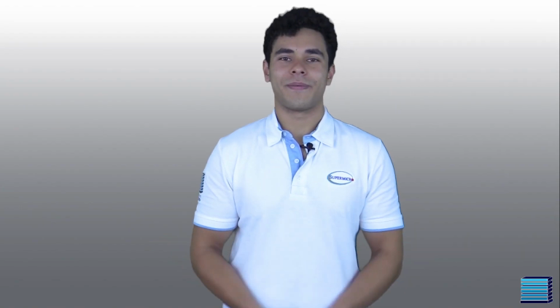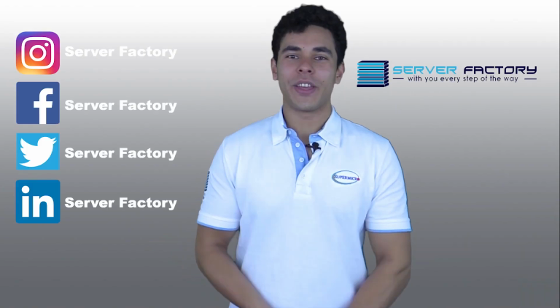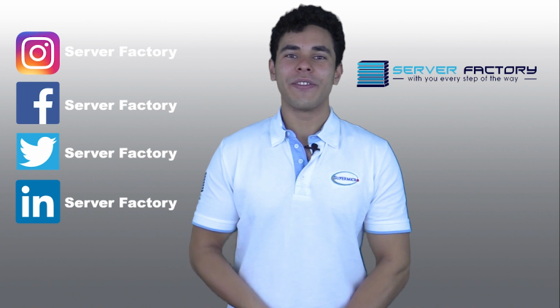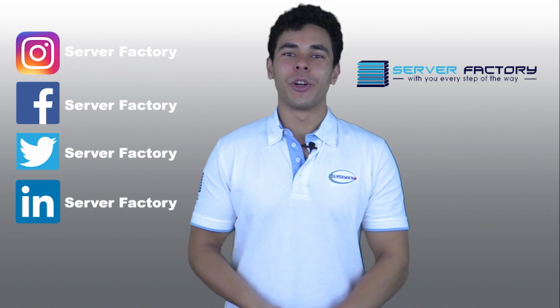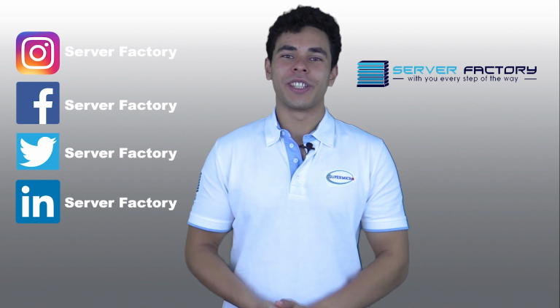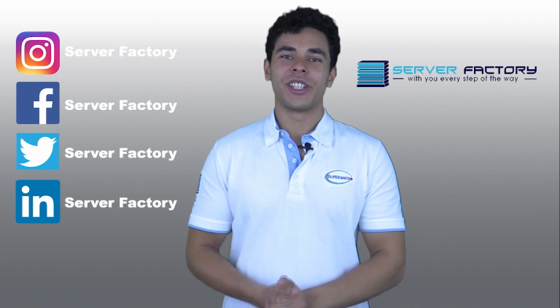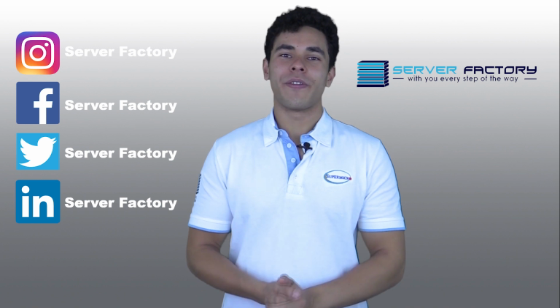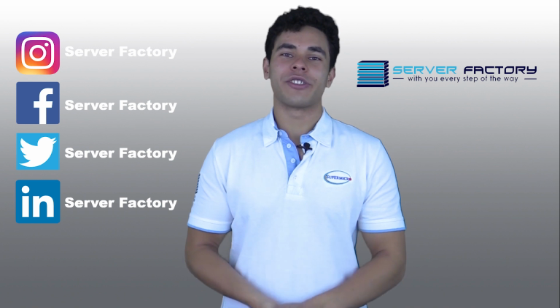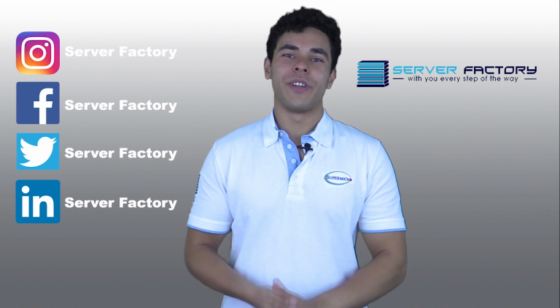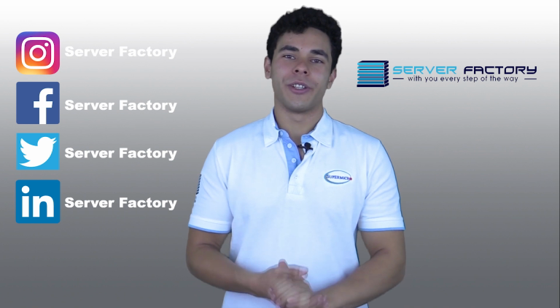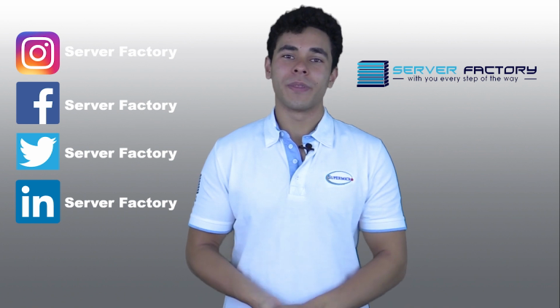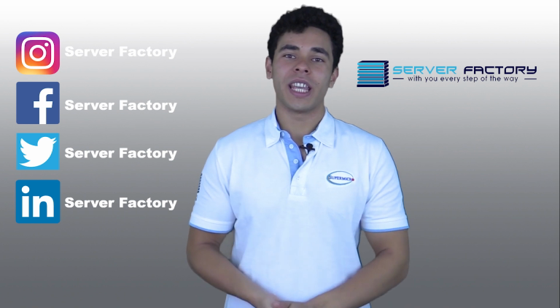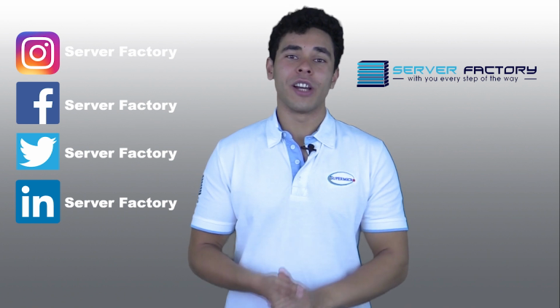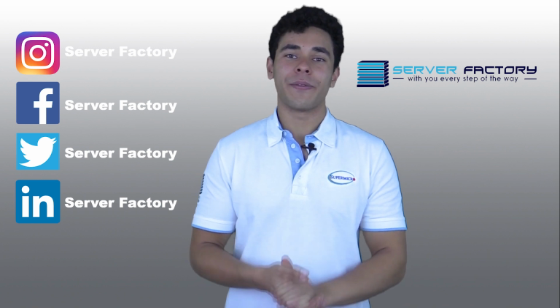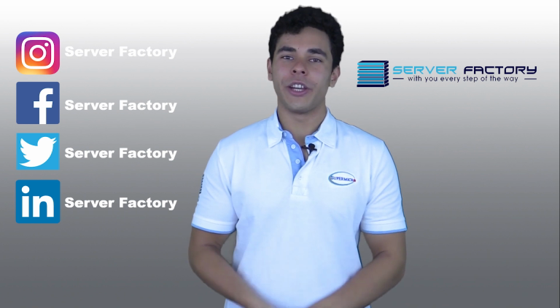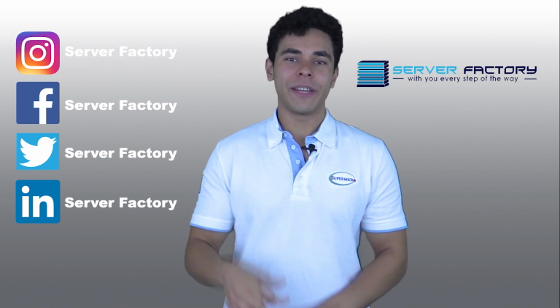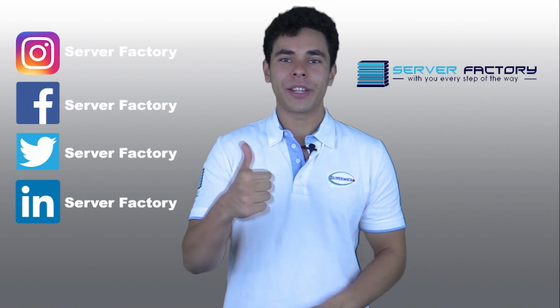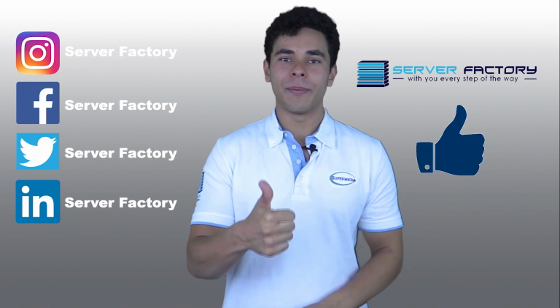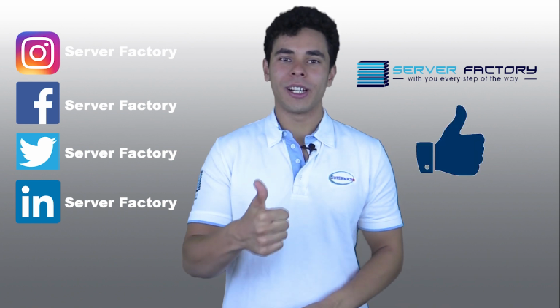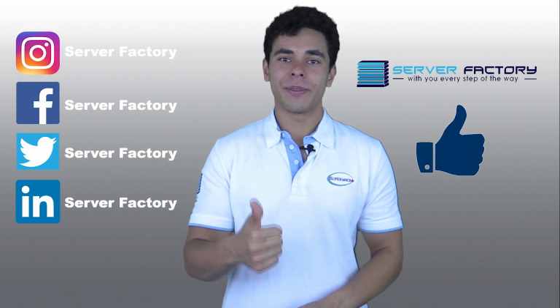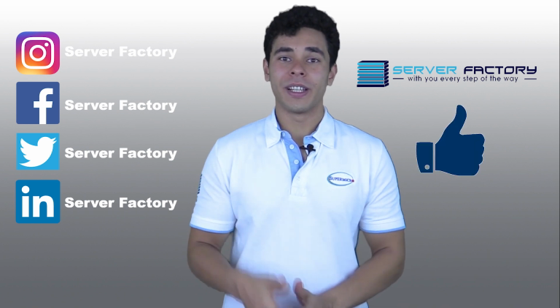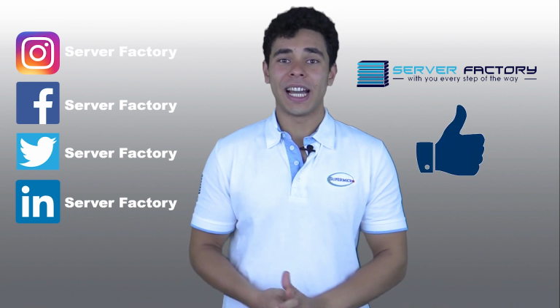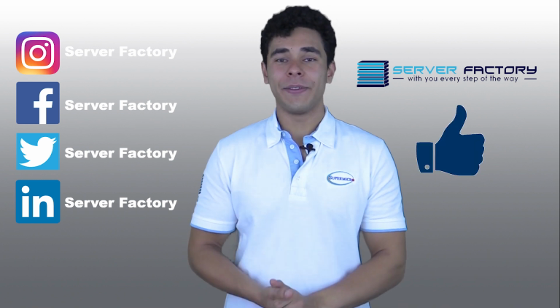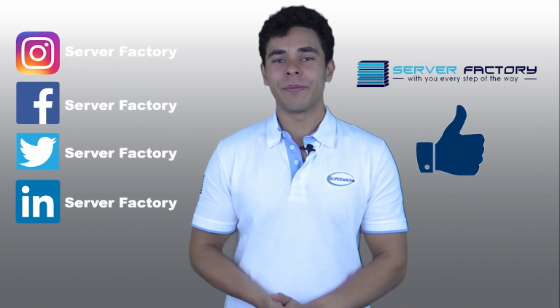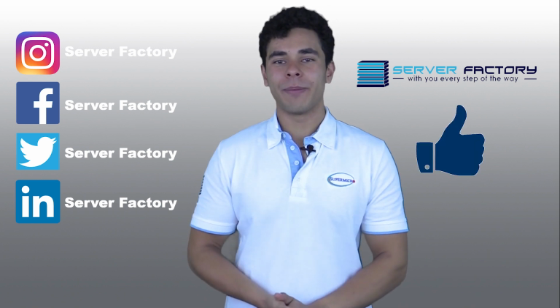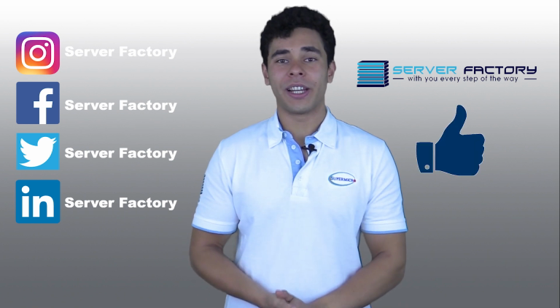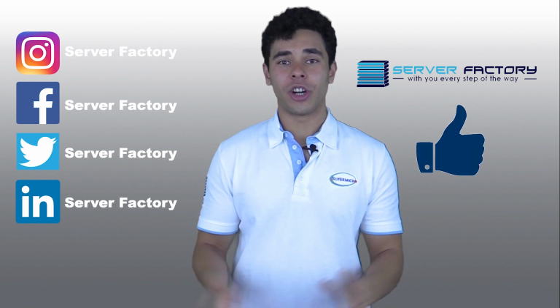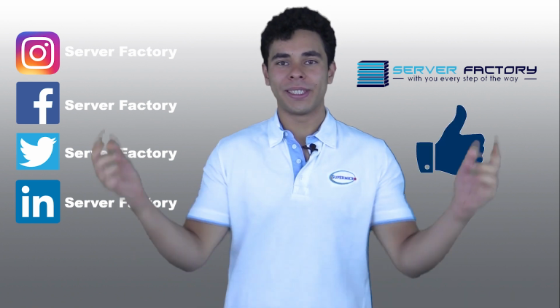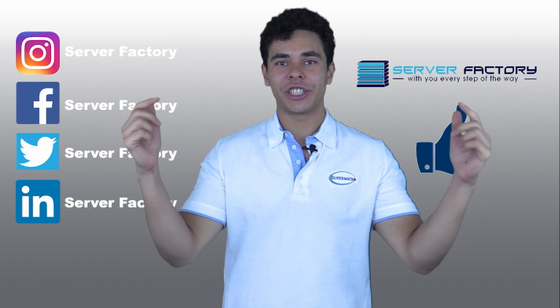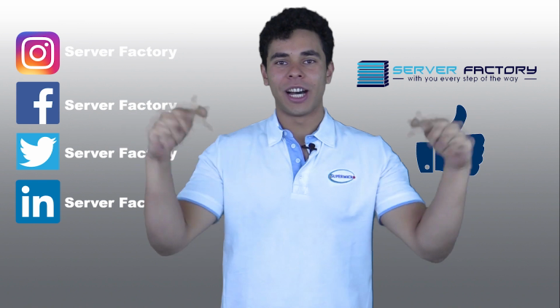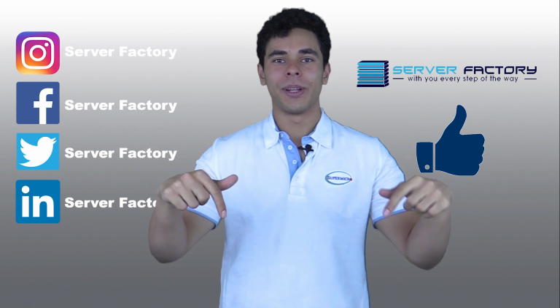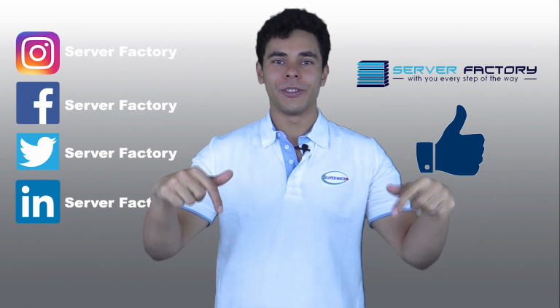Thank you for watching this Server Factory video. If you liked the video, give us a thumbs up and leave us some feedback in the comments section down below.